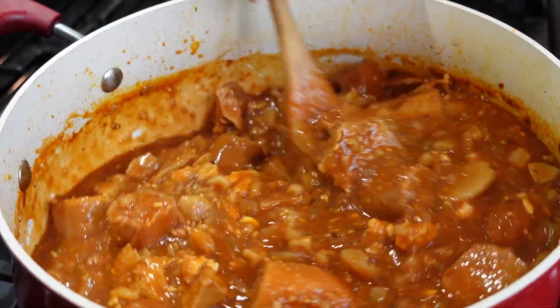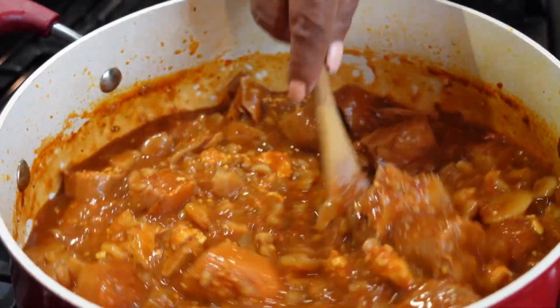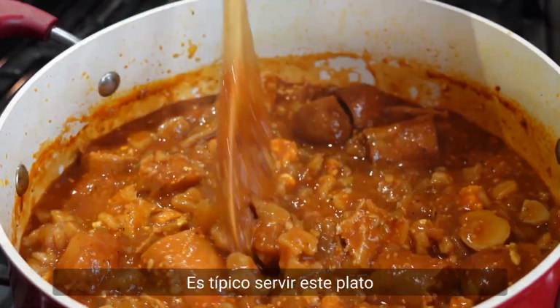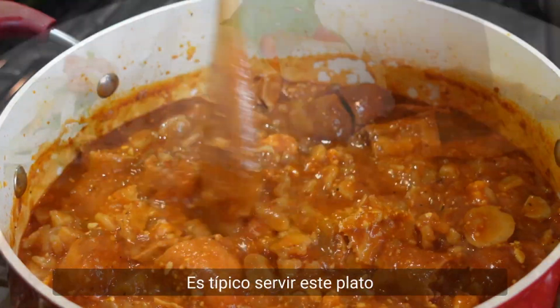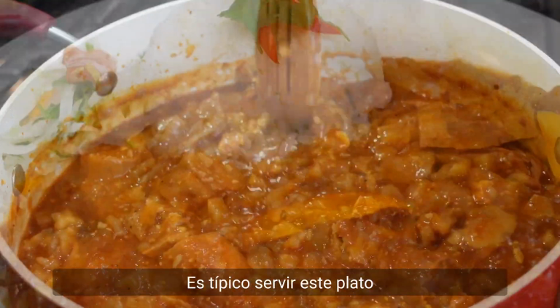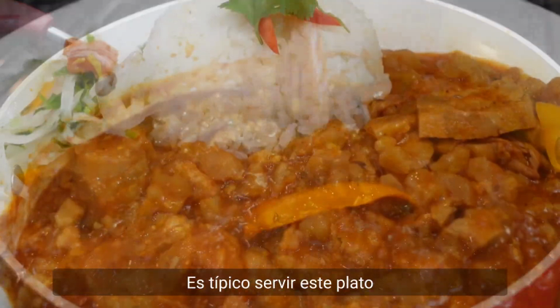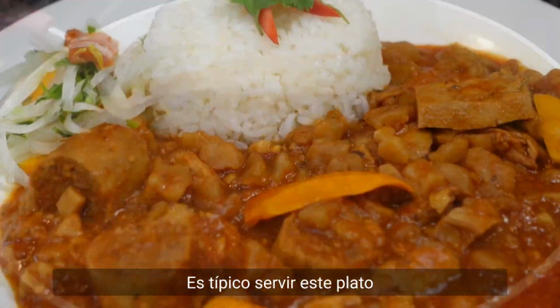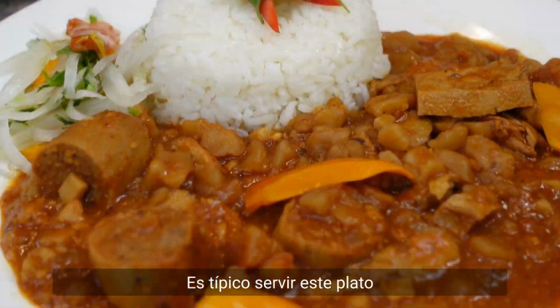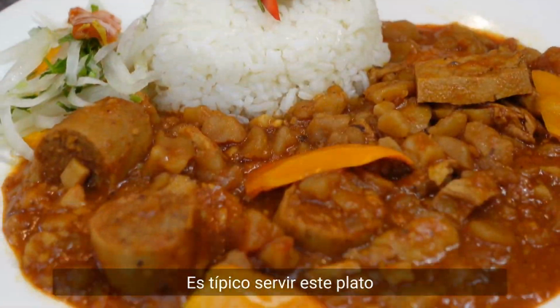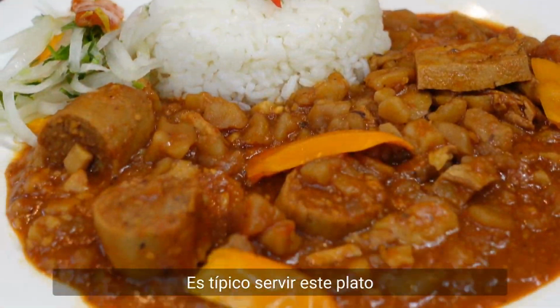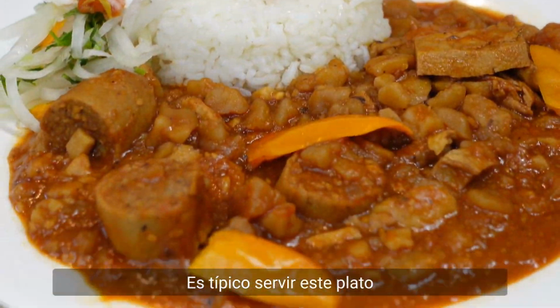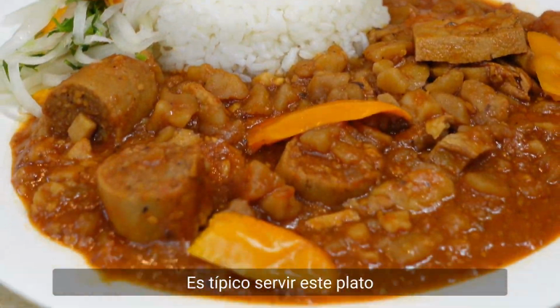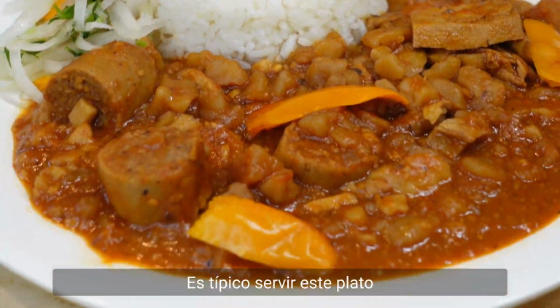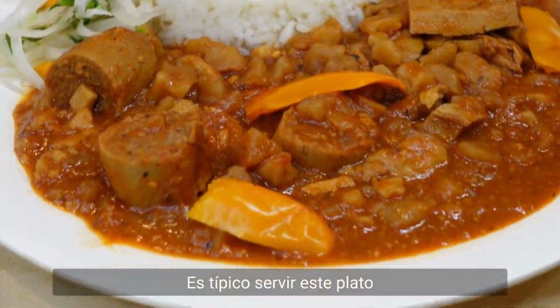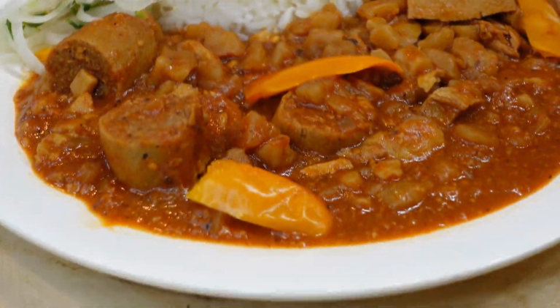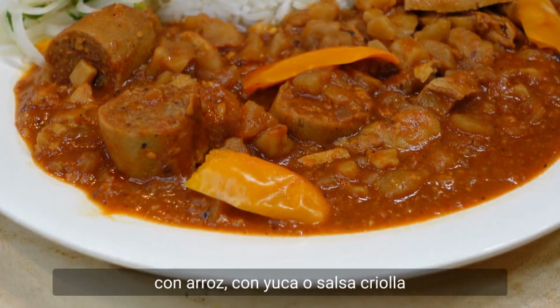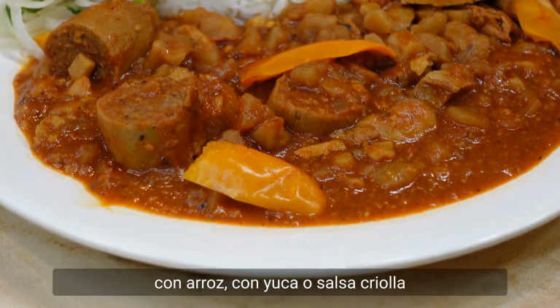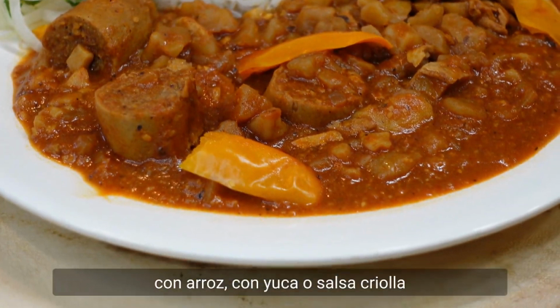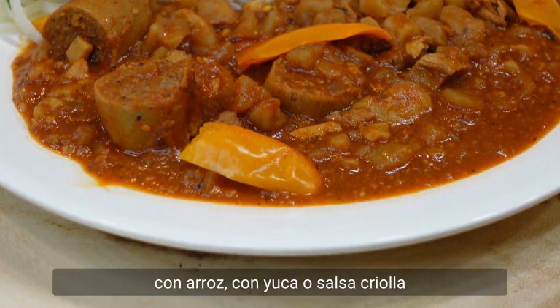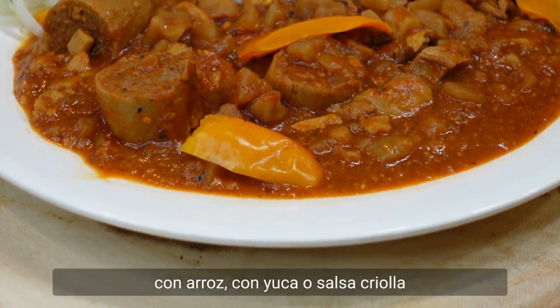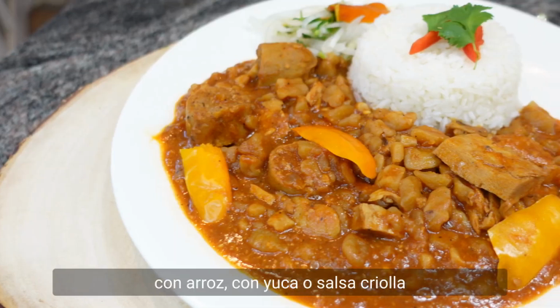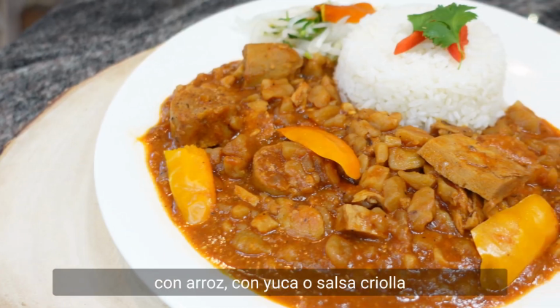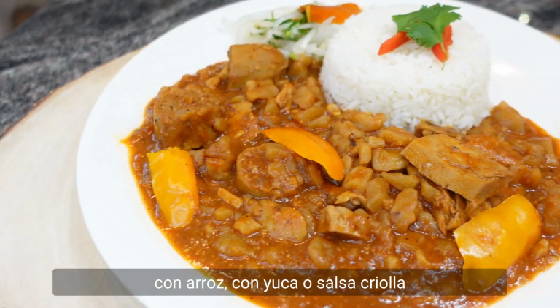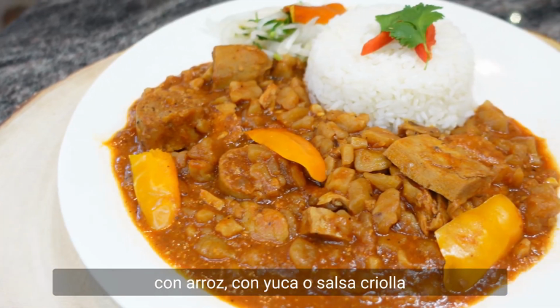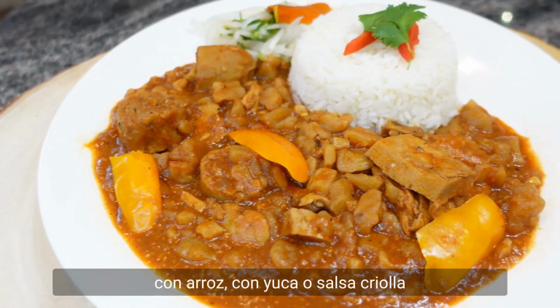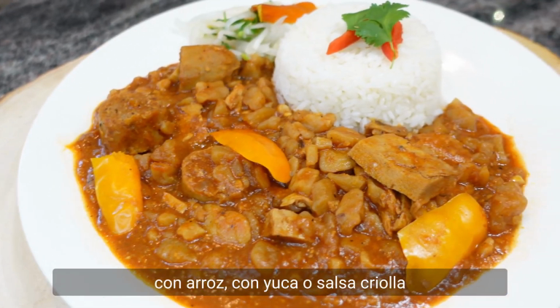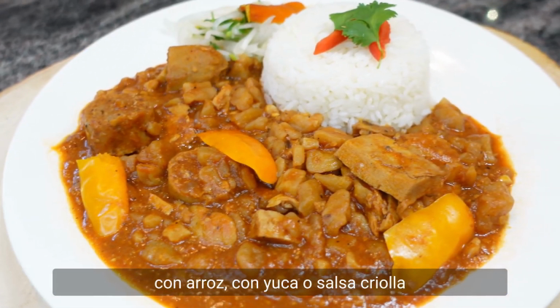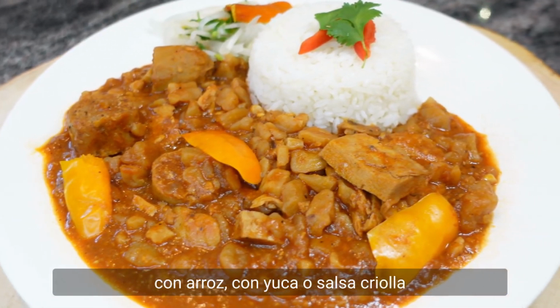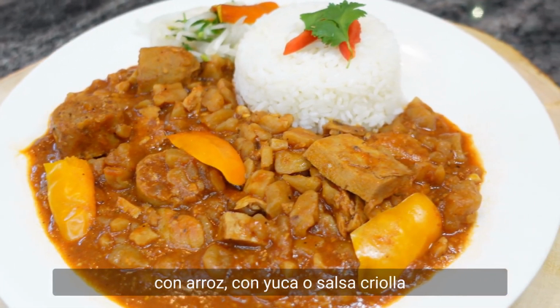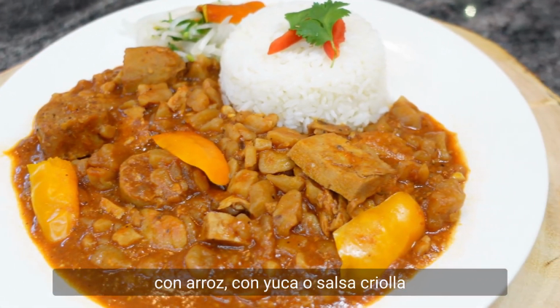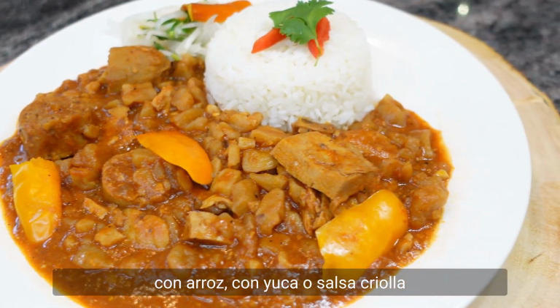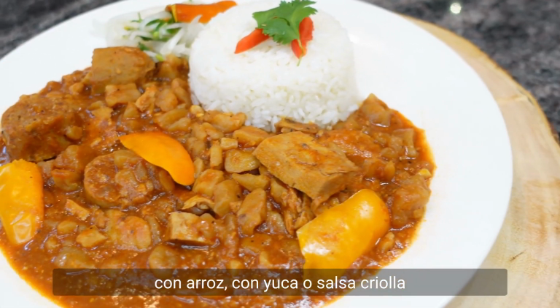It is typical to serve this dish with rice, yucca, or salsa criolla.